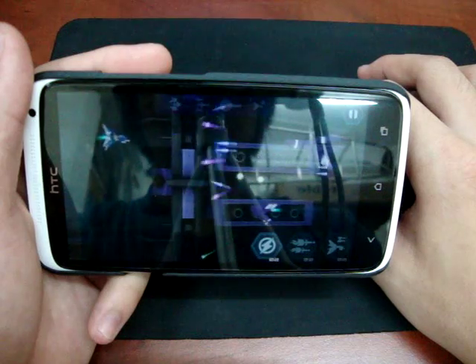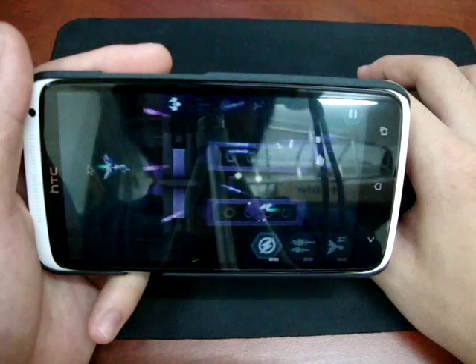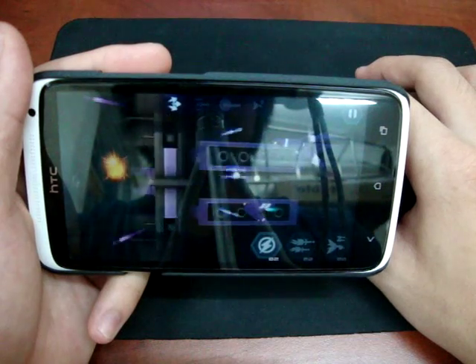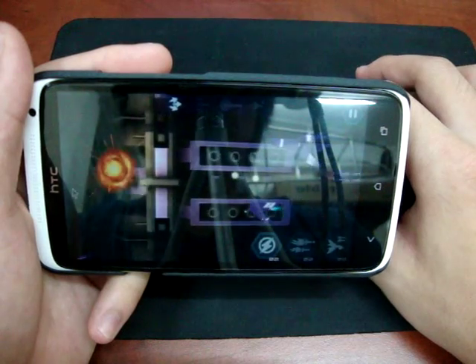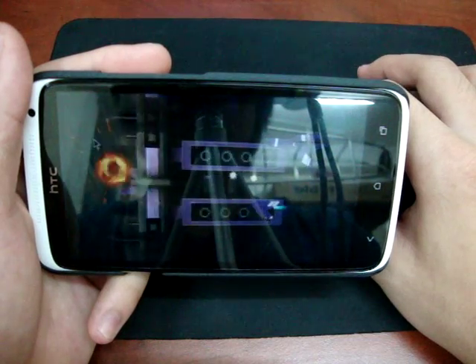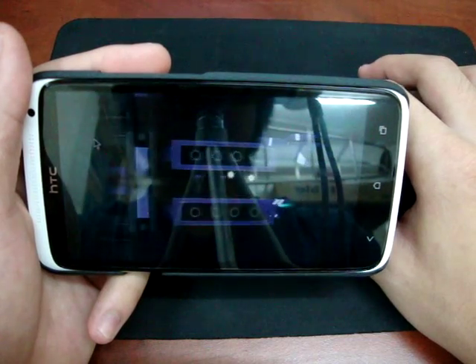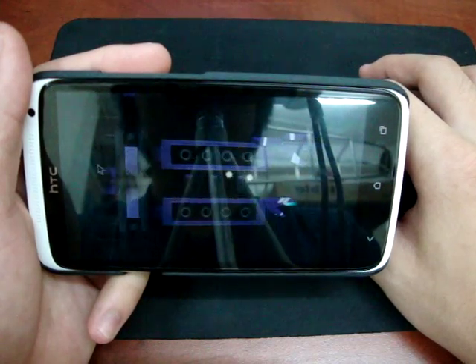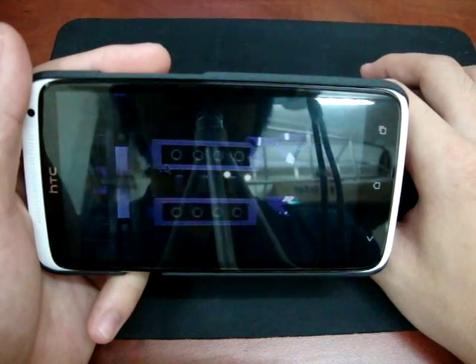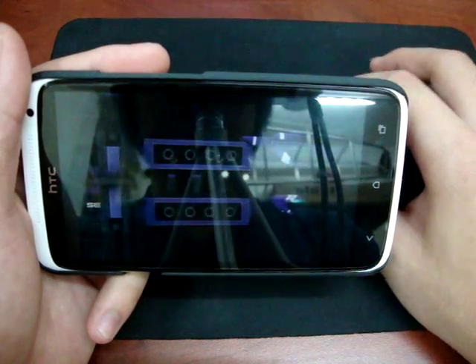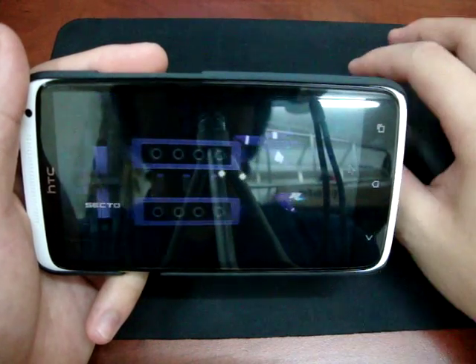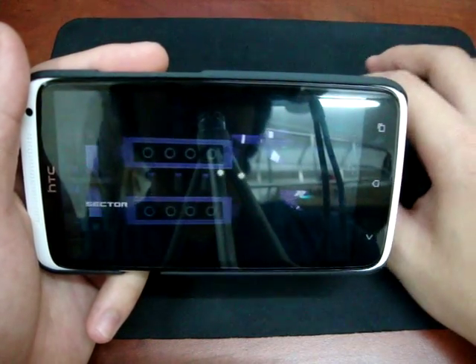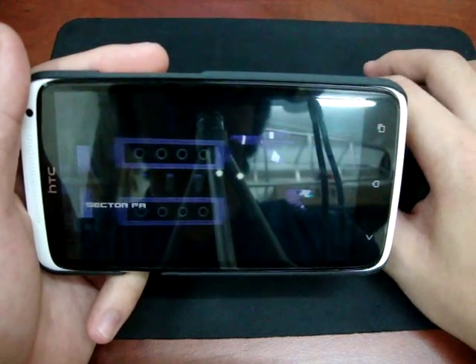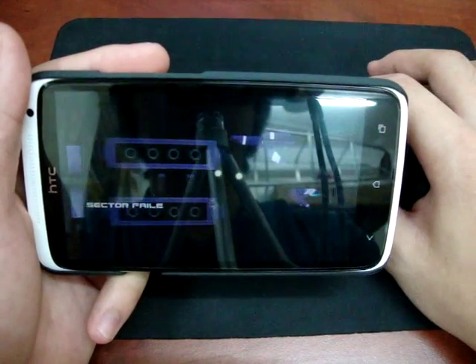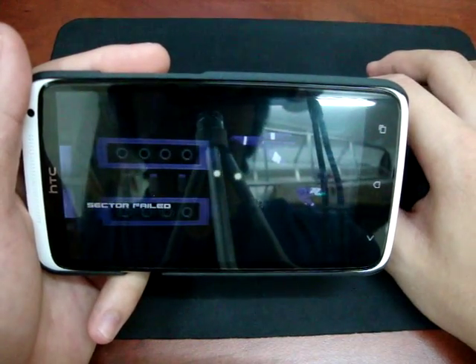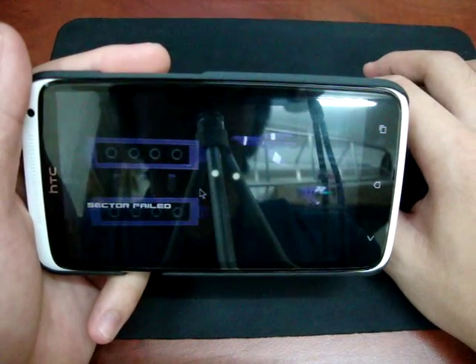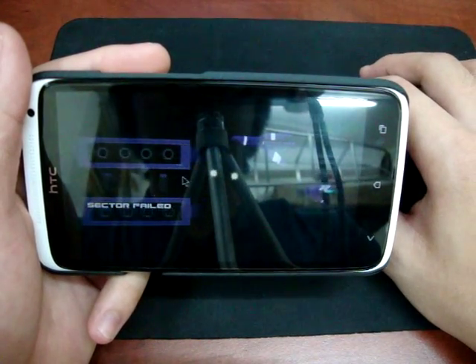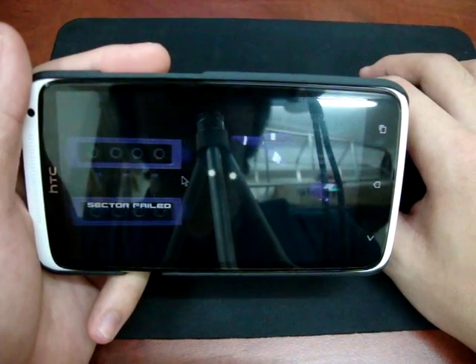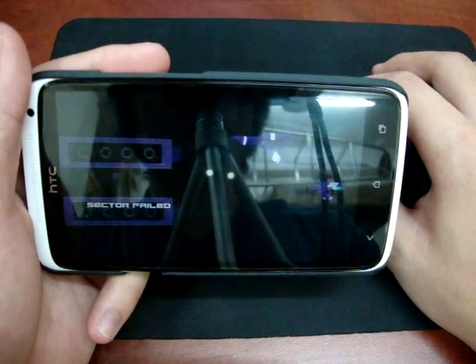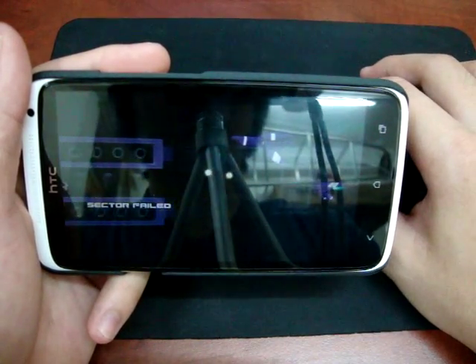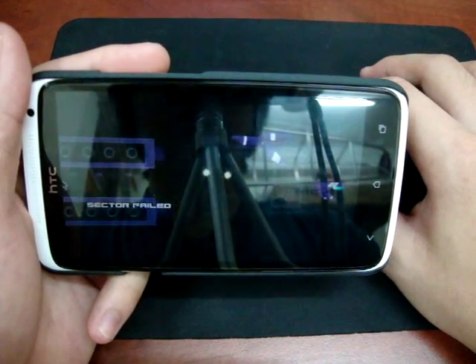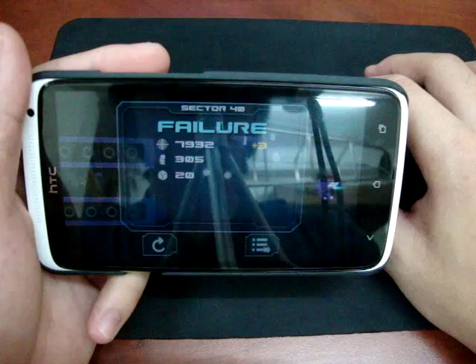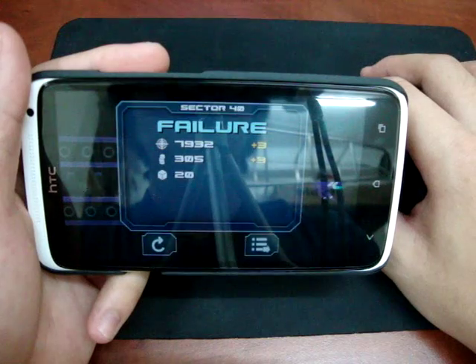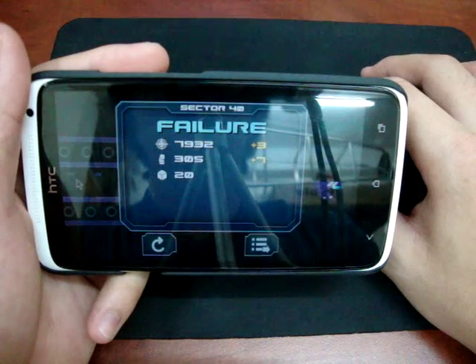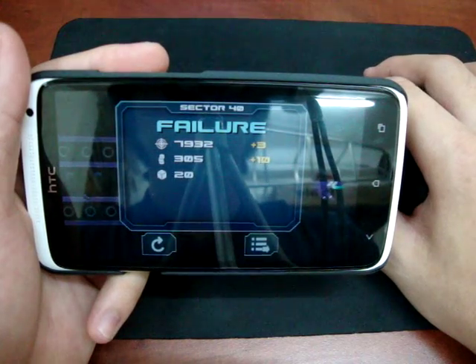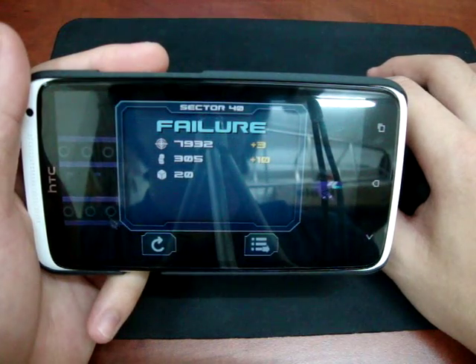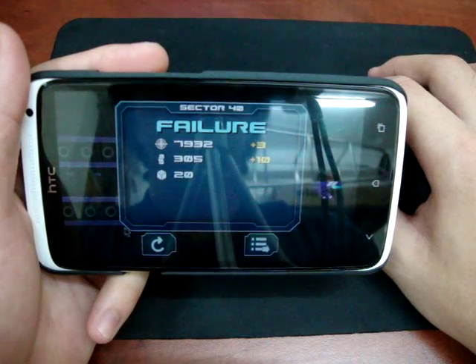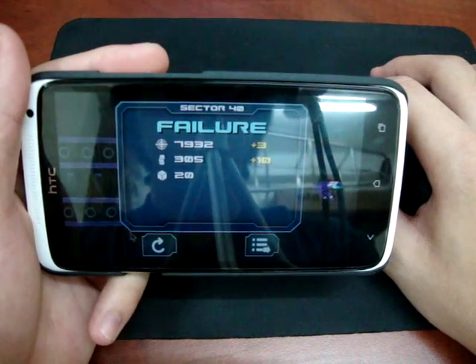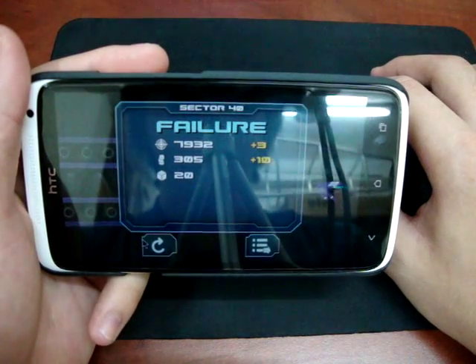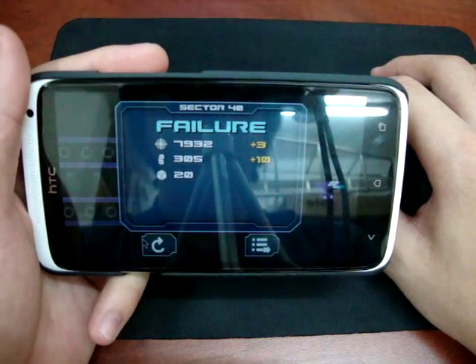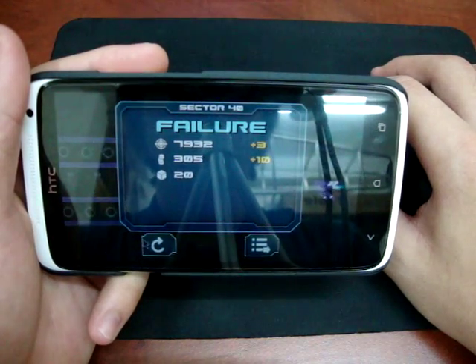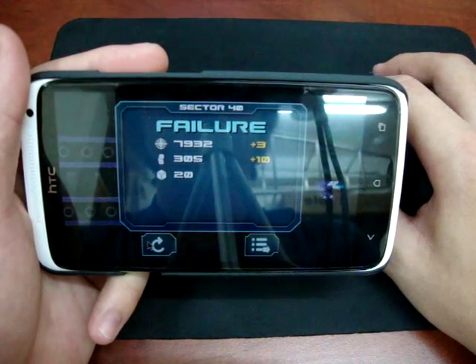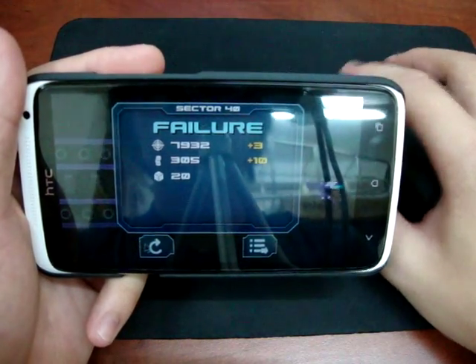But it's not very responsive. The thing is, it is because of the Bluetooth connection.